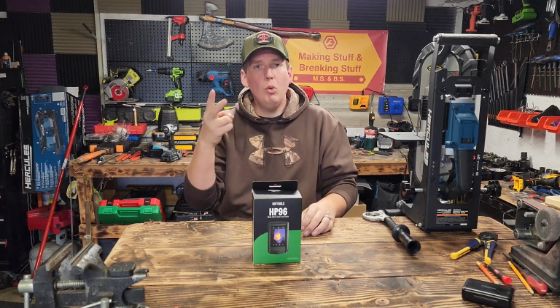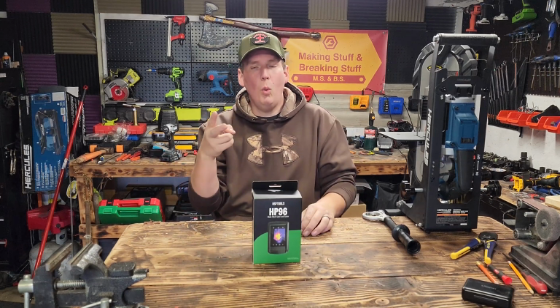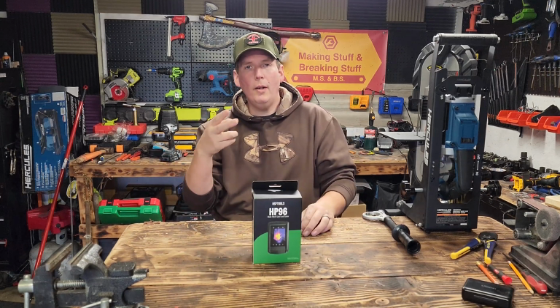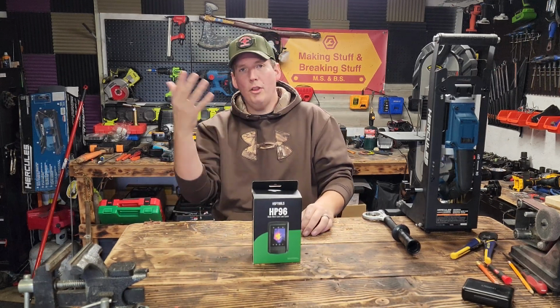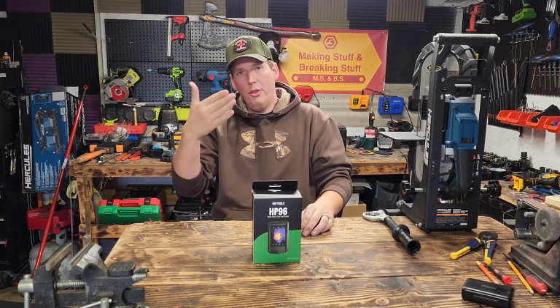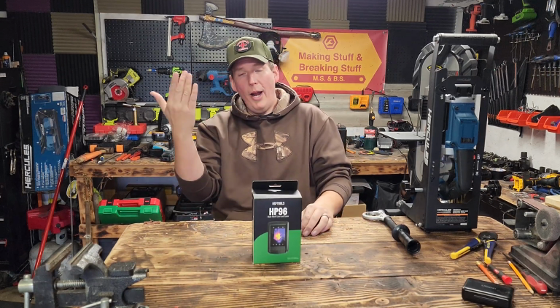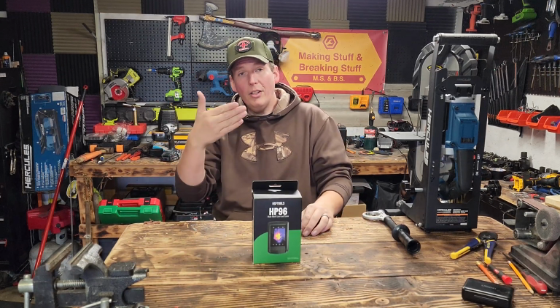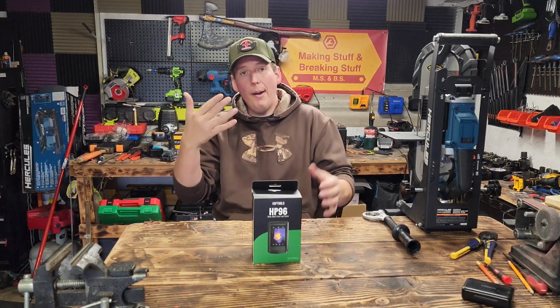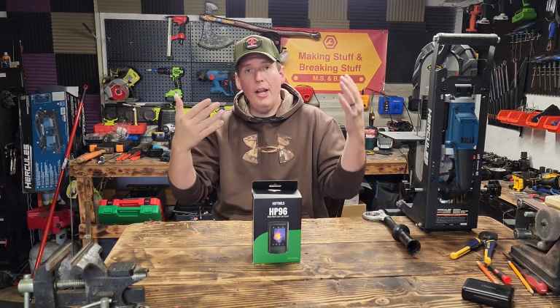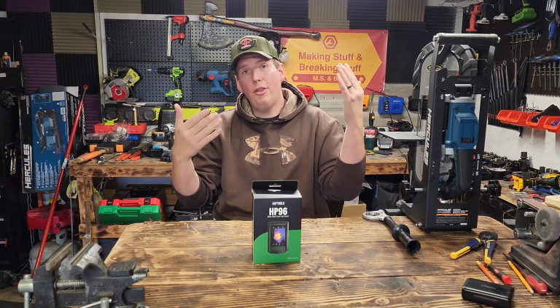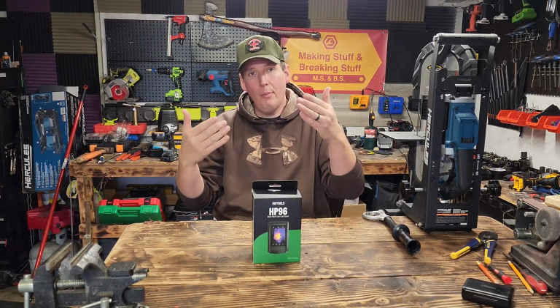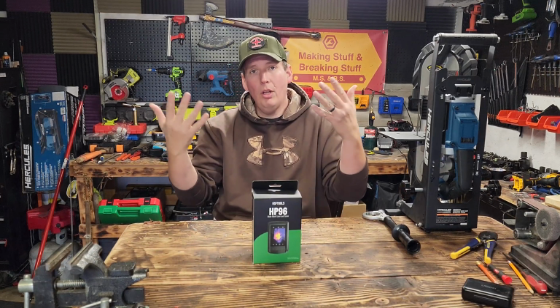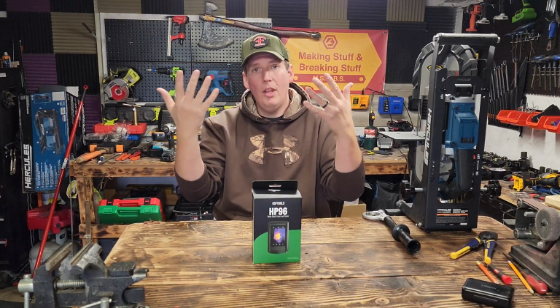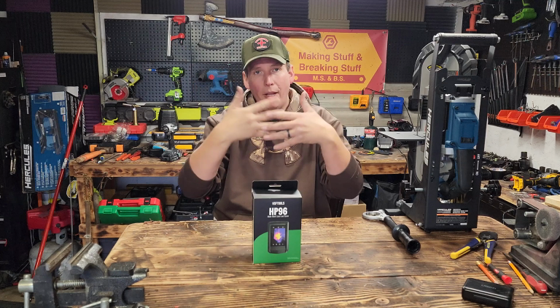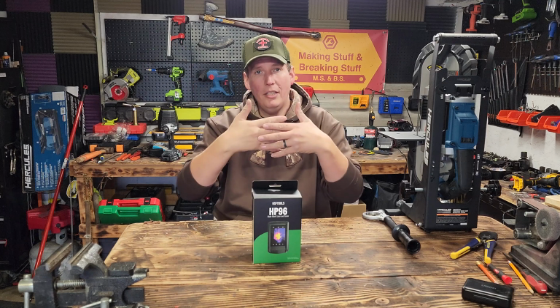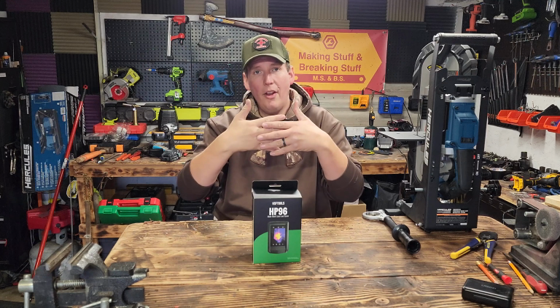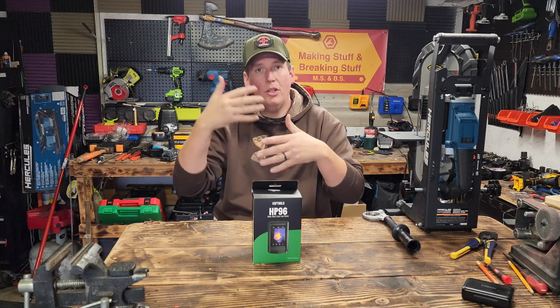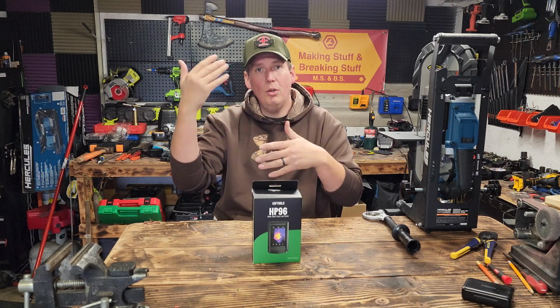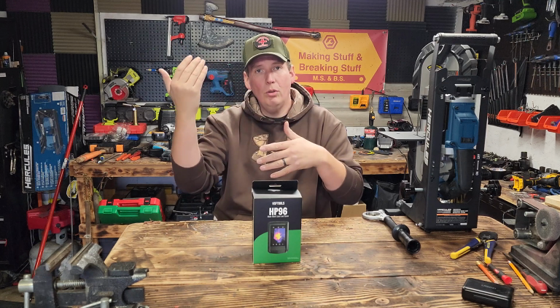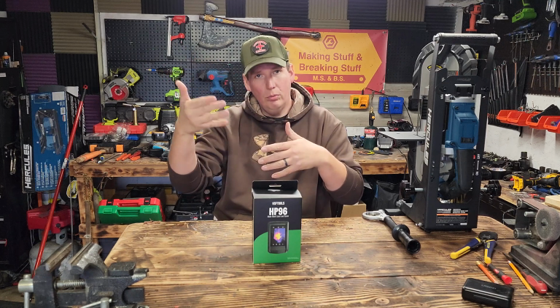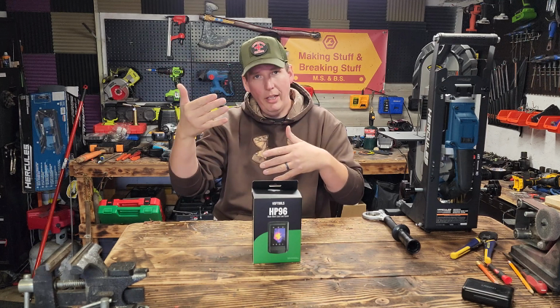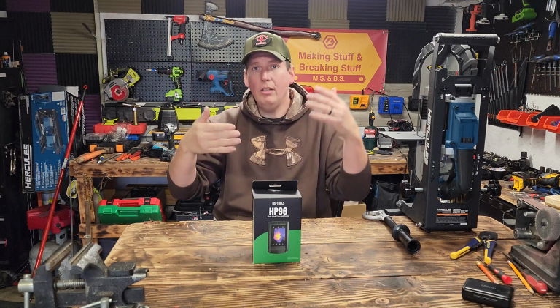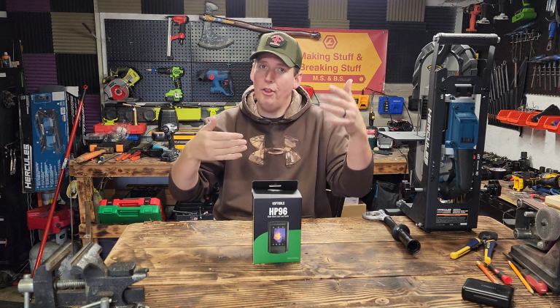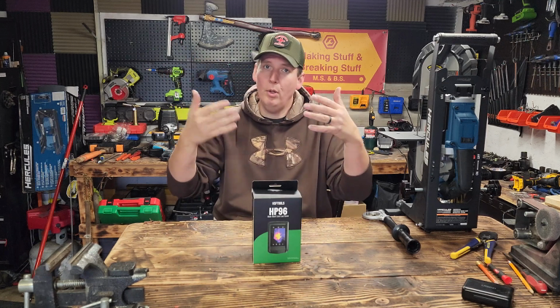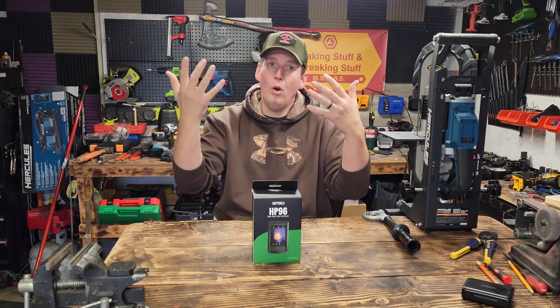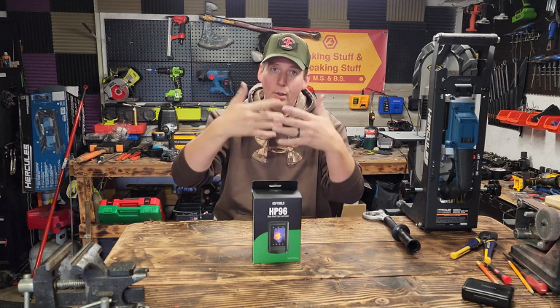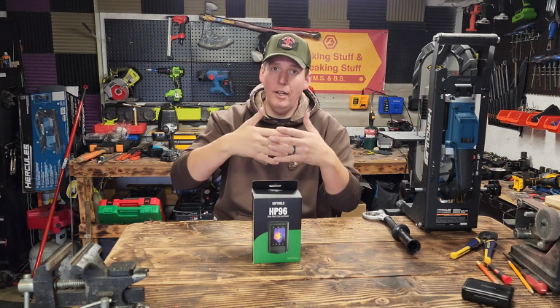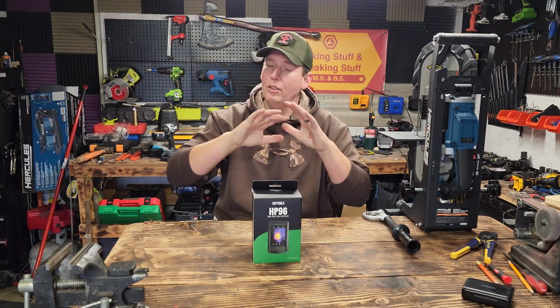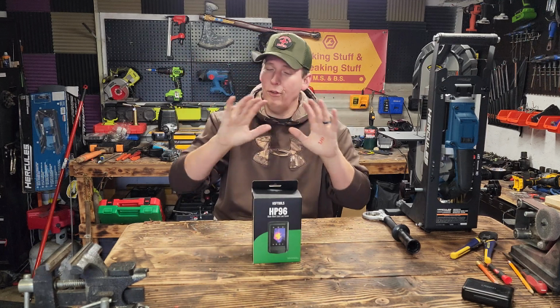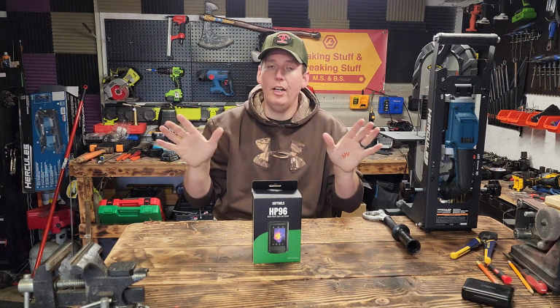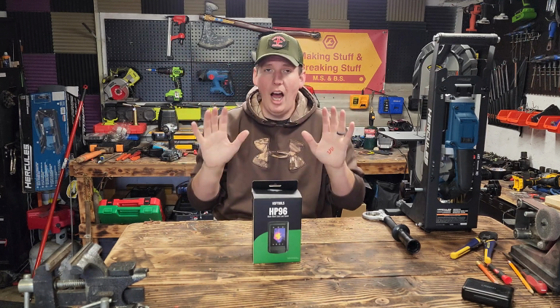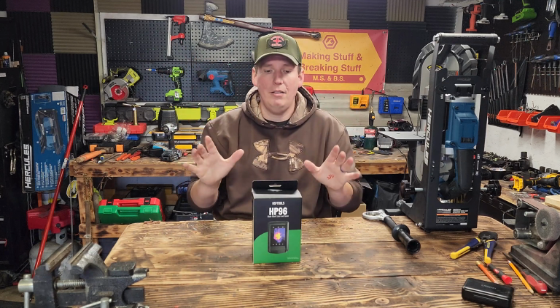They're great for other things too — checking for cold and hot spots for insulation, anything electrical, your car, anything. They're phenomenal. This is actually a two-in-one: it's a regular camera and a thermal, and they blend it together so you can do regular thermal or blended. It's awesome.